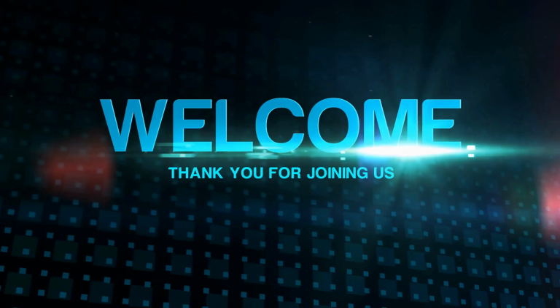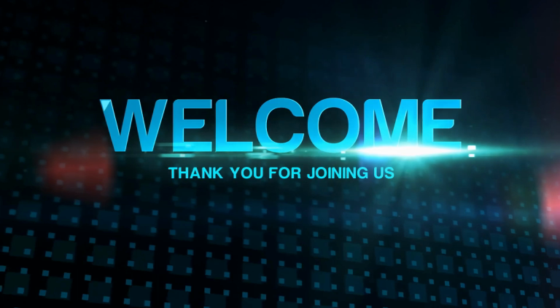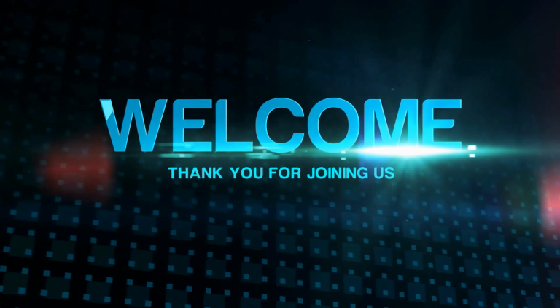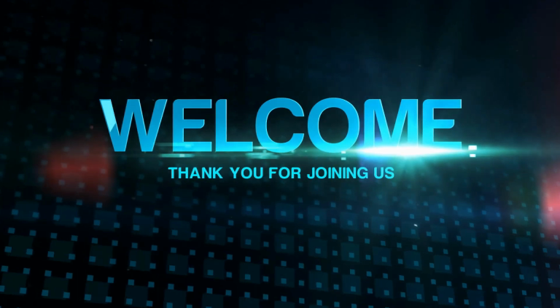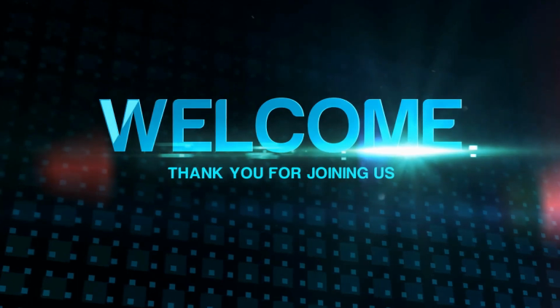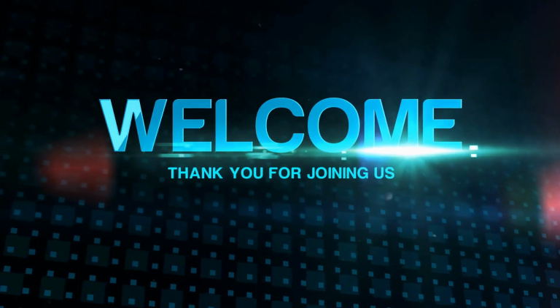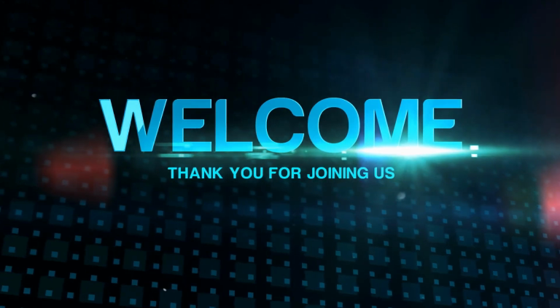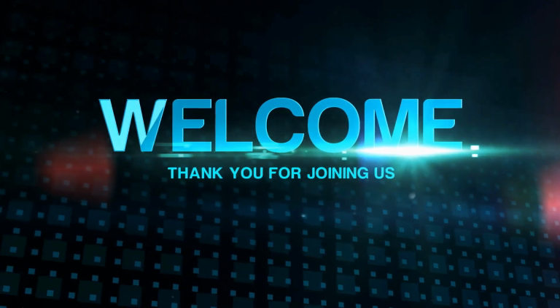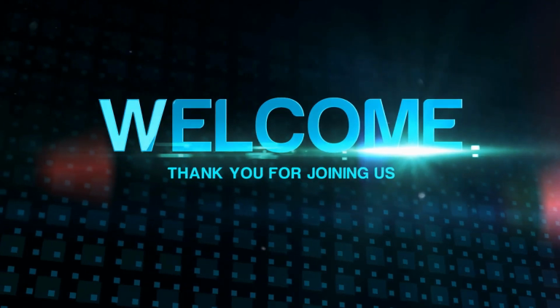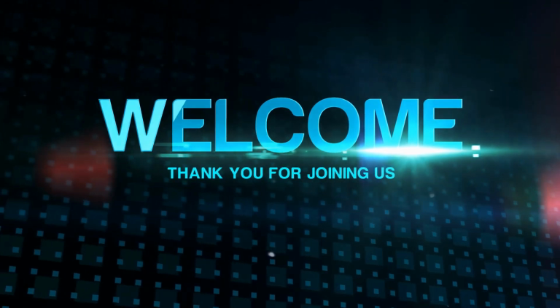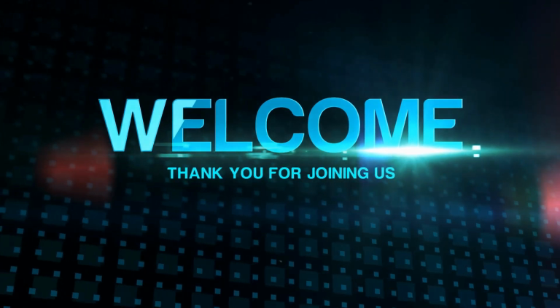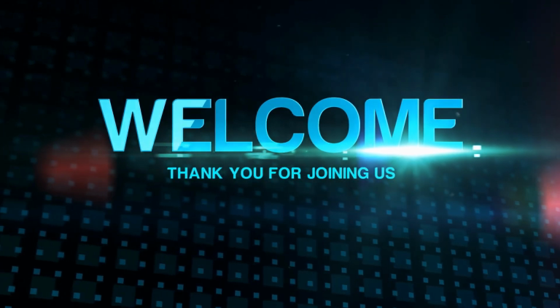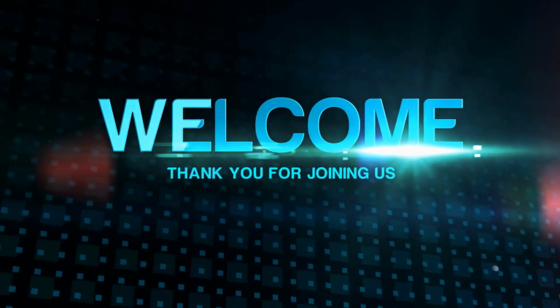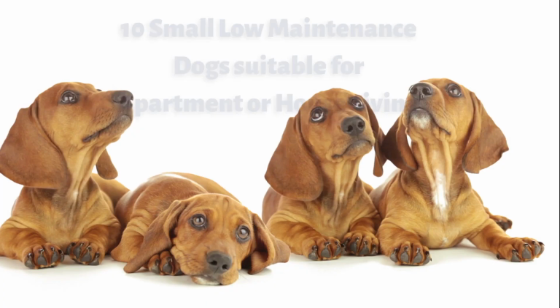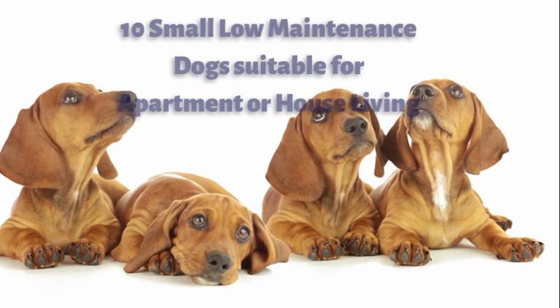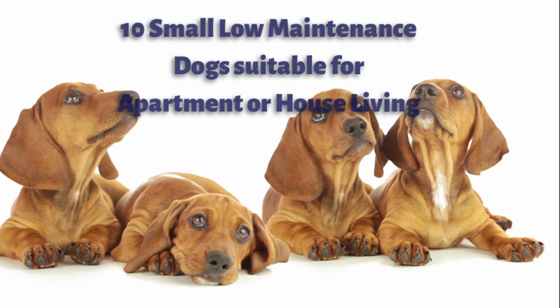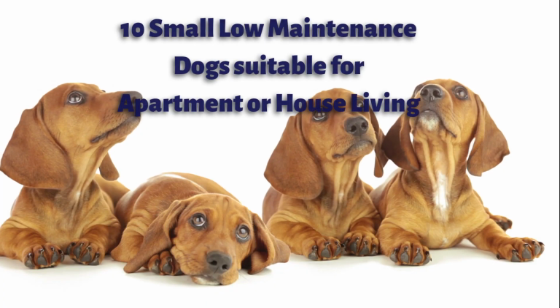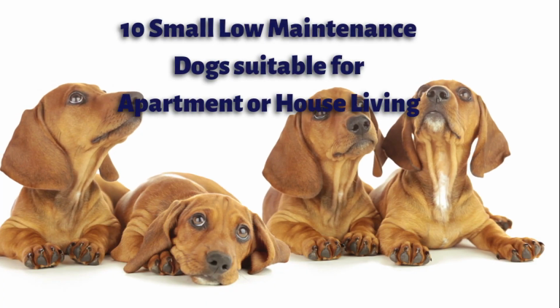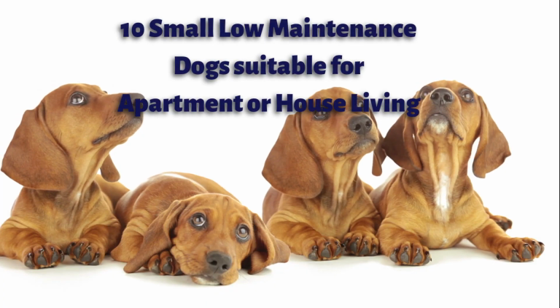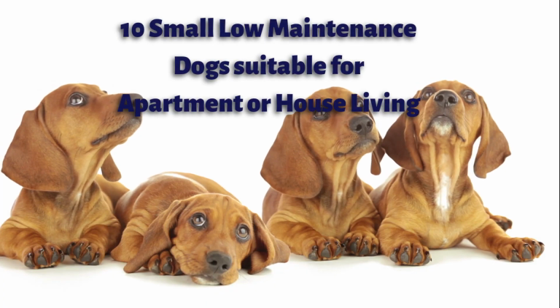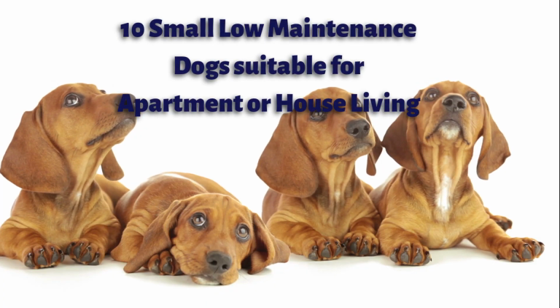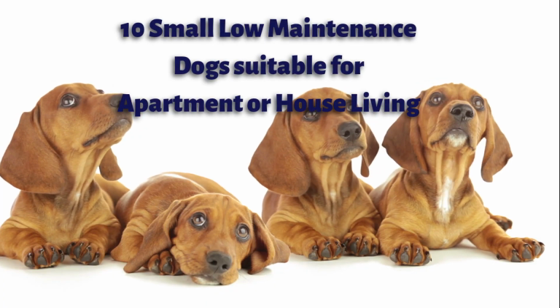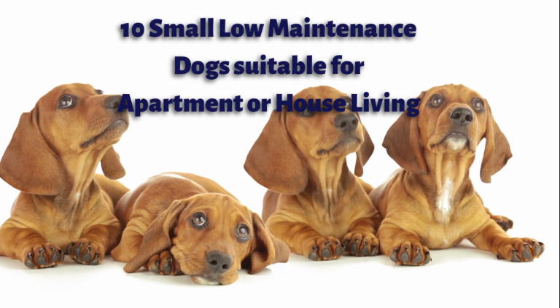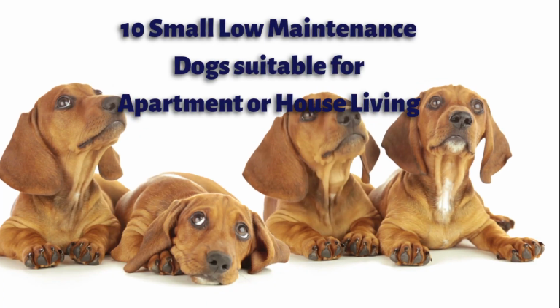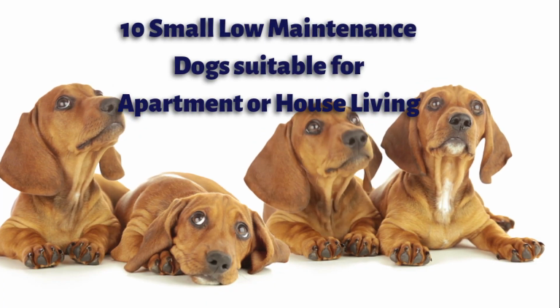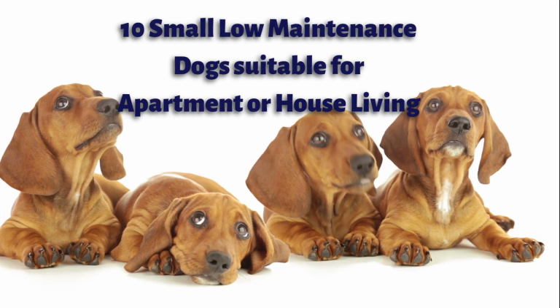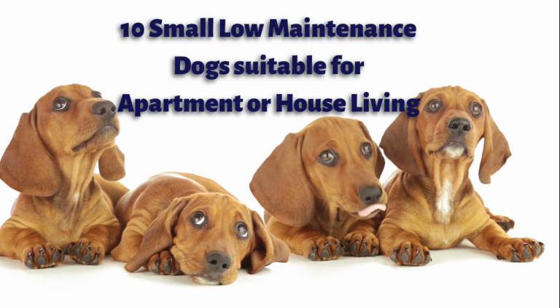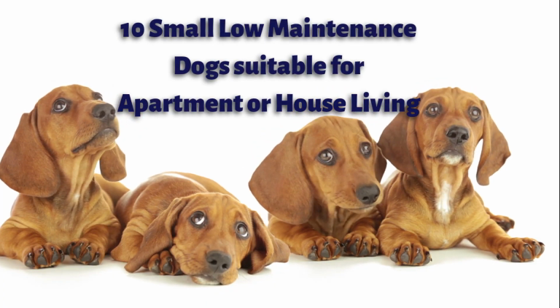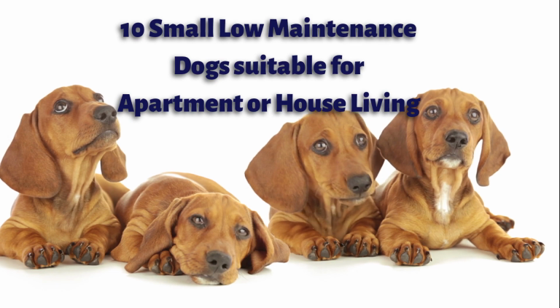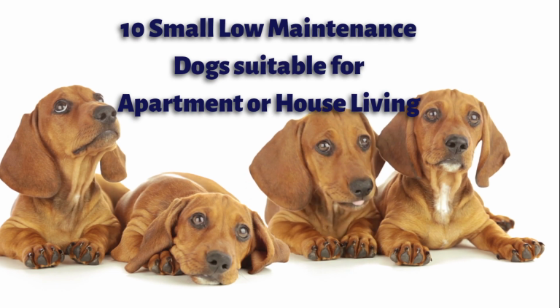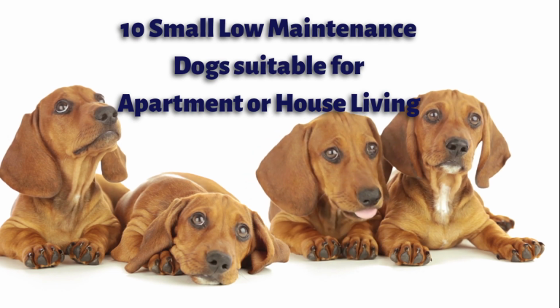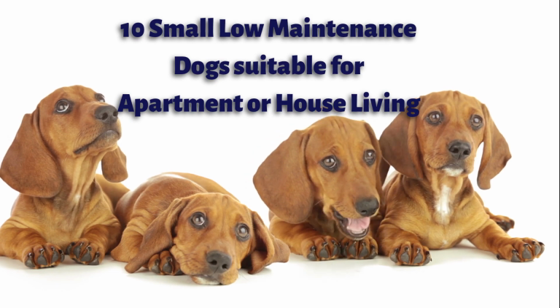Hello and welcome to our channel. Today we're talking about small, low-maintenance dogs suitable for apartment and house living.